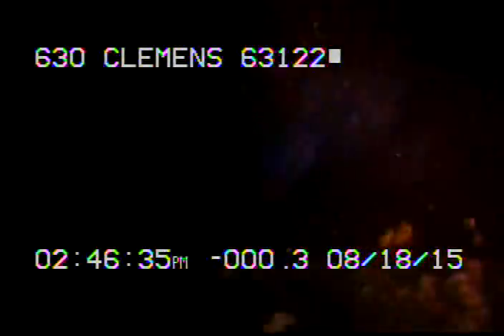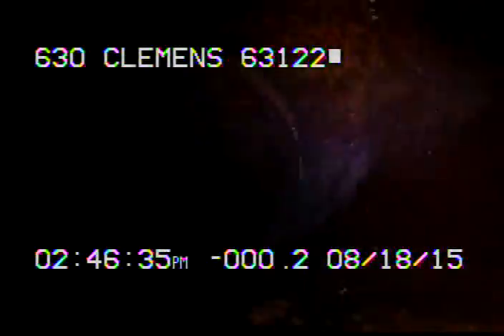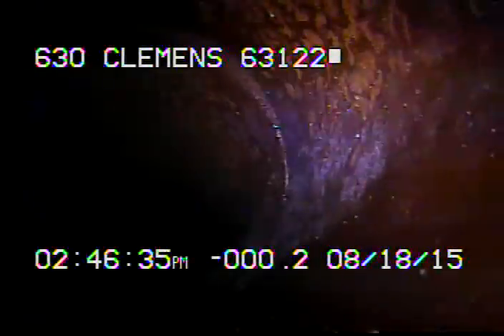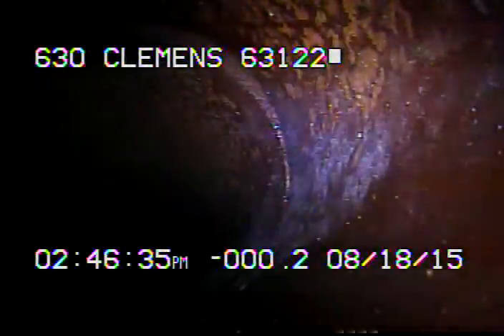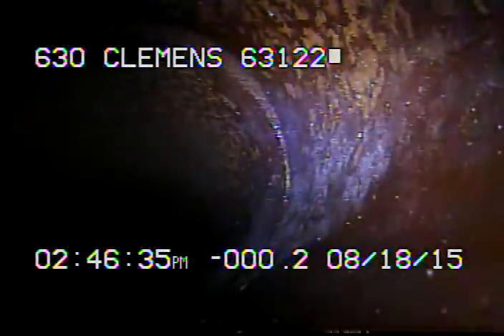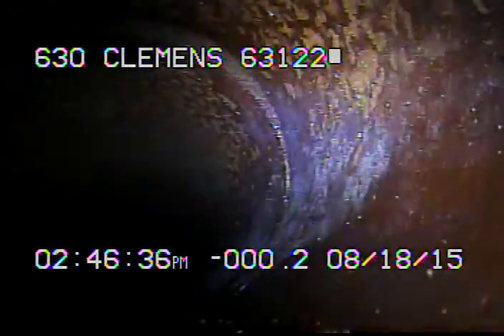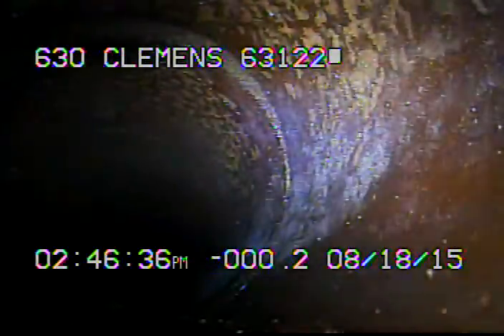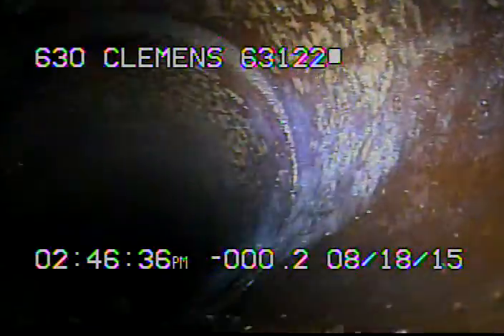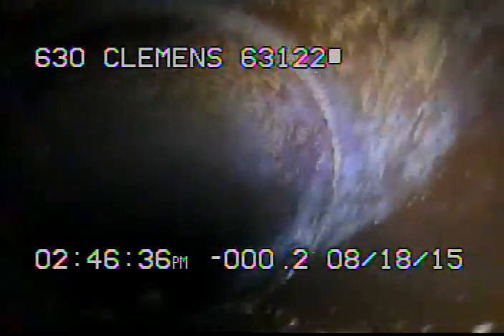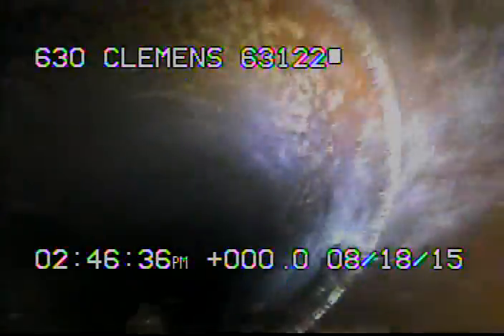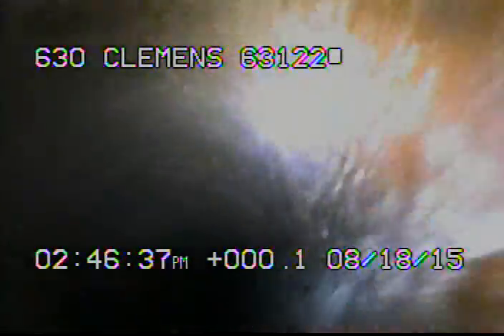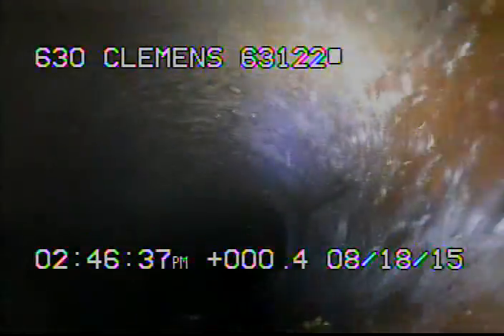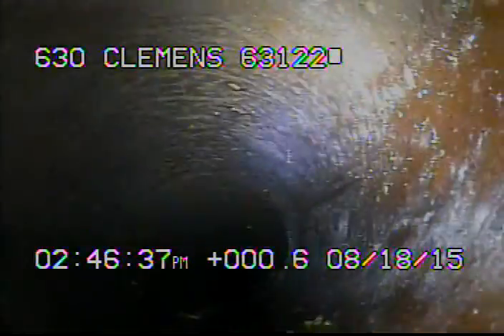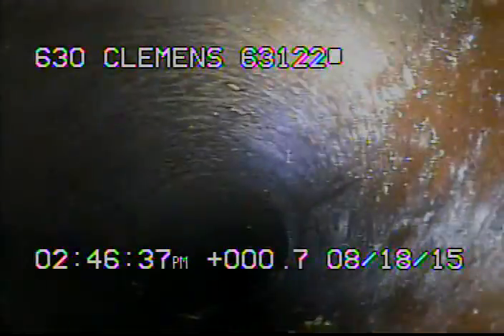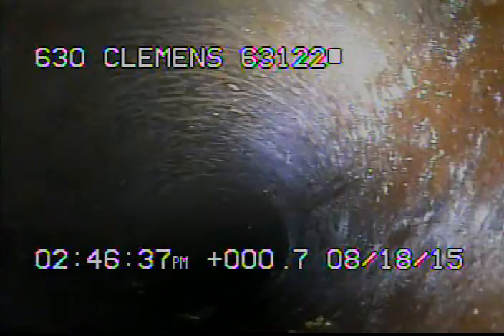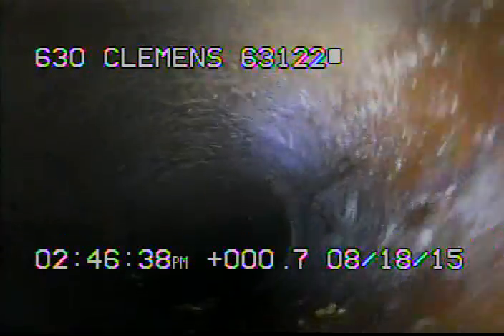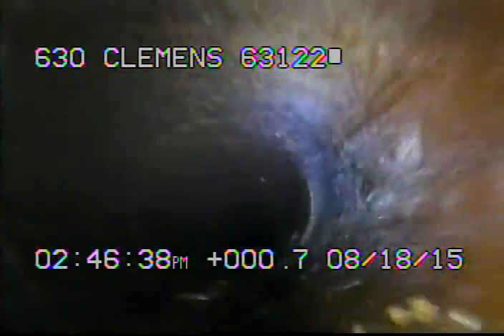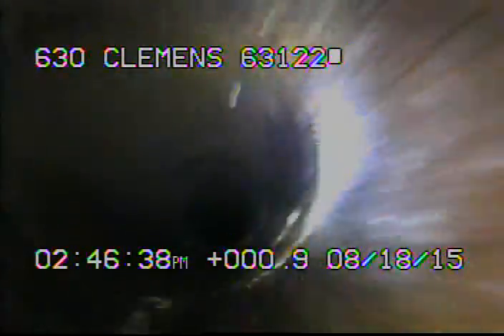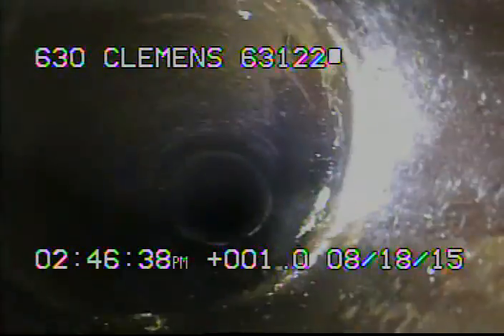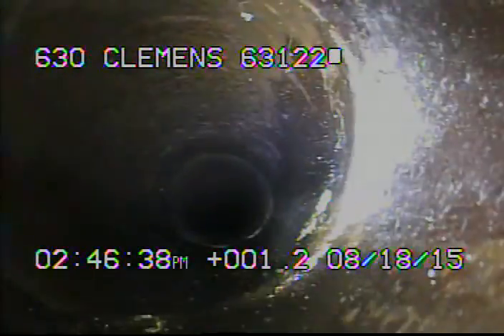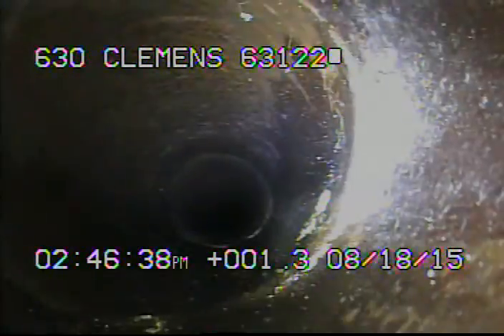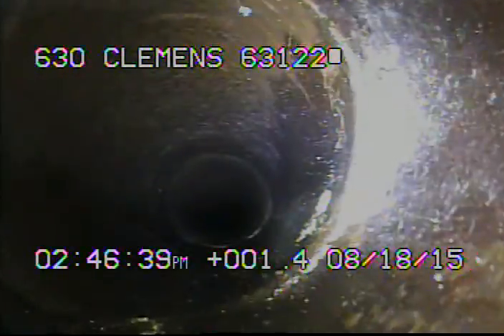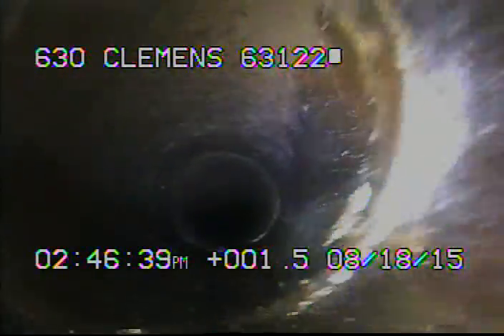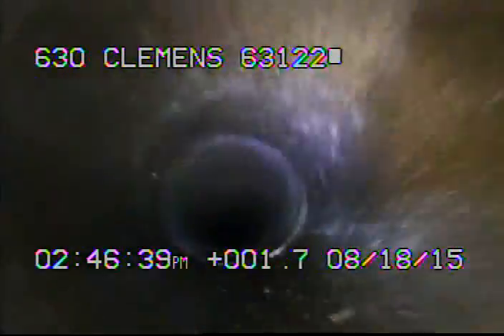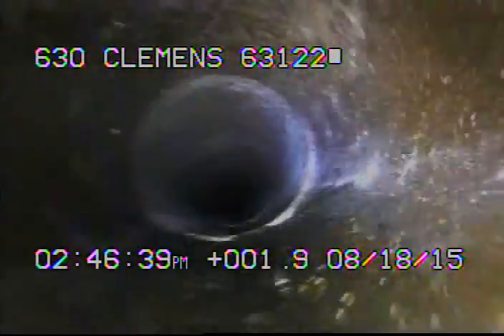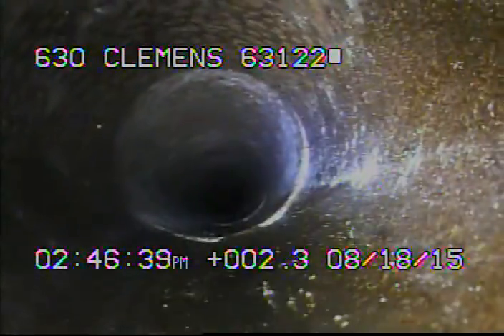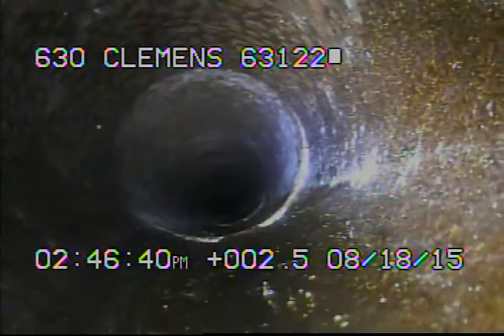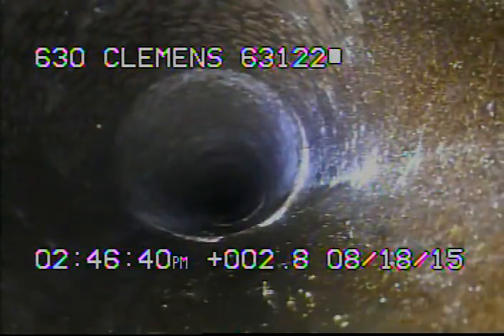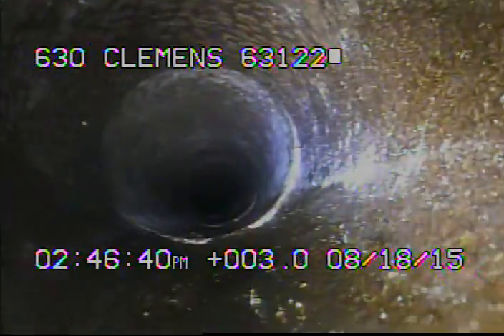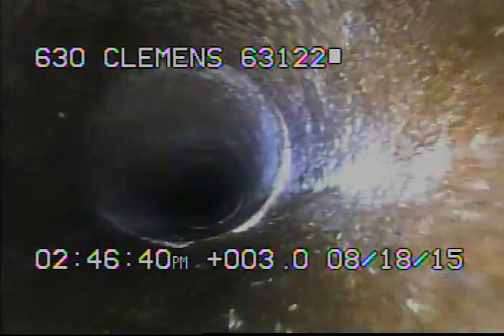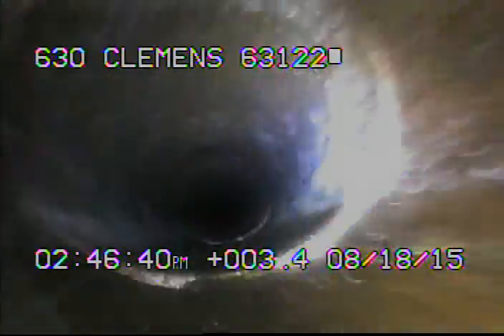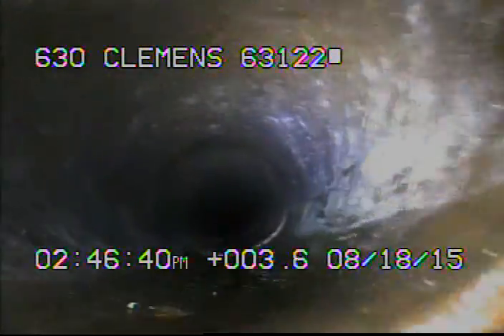Going past the 90 that they installed at the curb. Right now we're inside of the 6-inch clay. We're going to go towards the main to see what the condition of the pipe is.